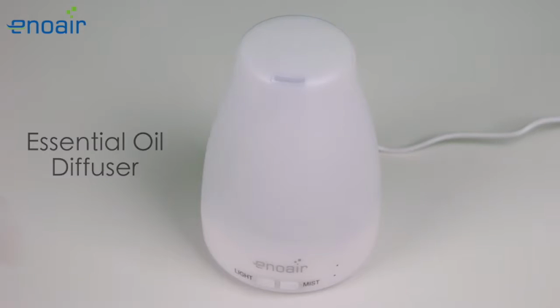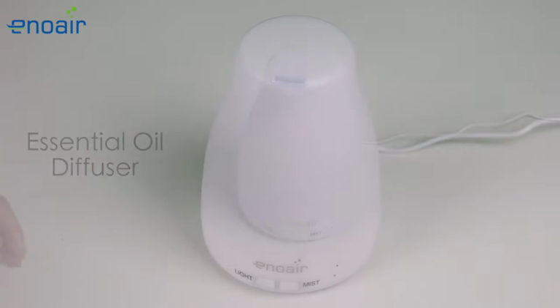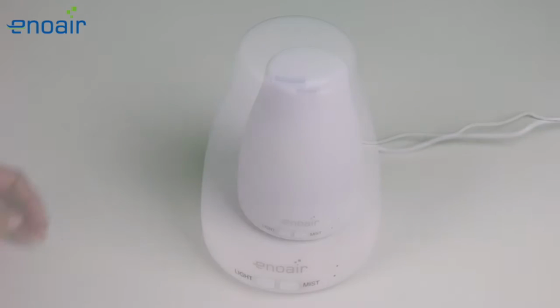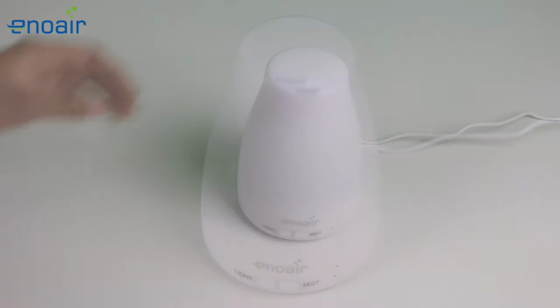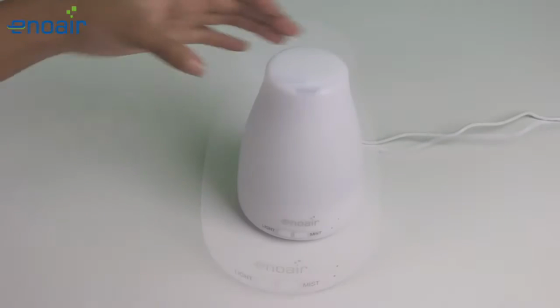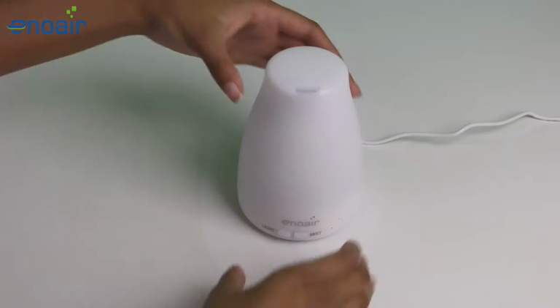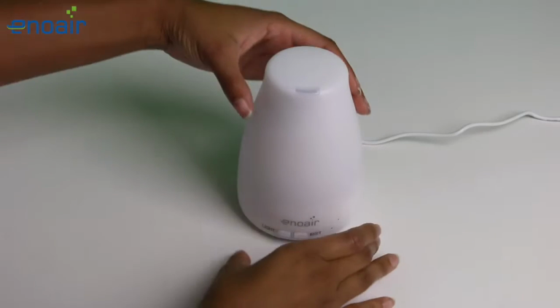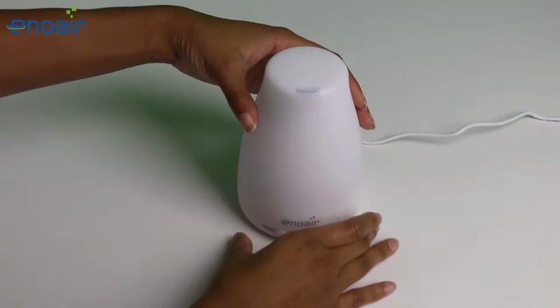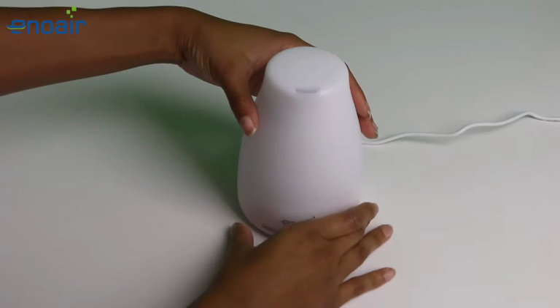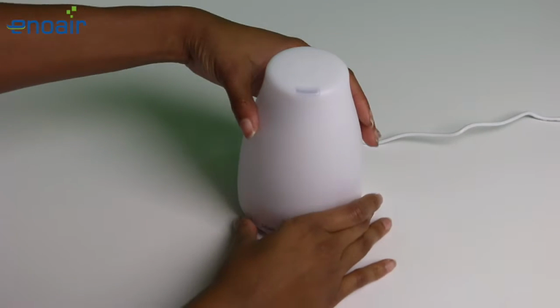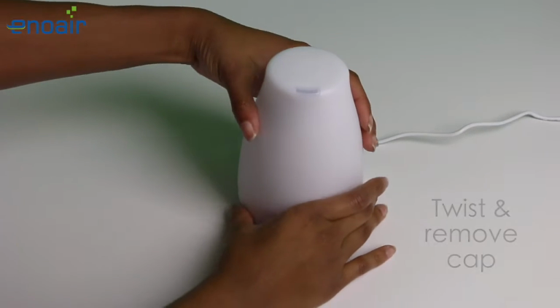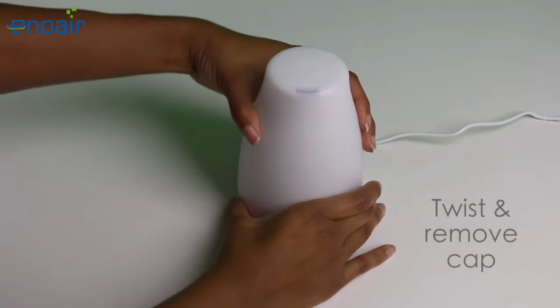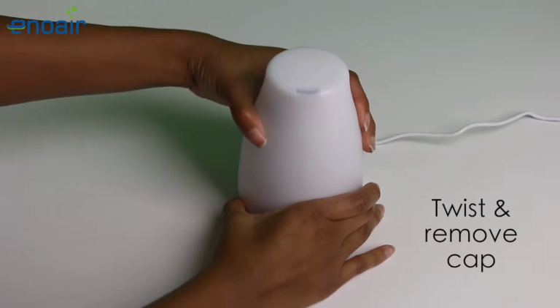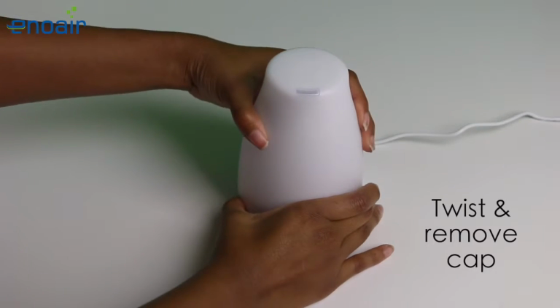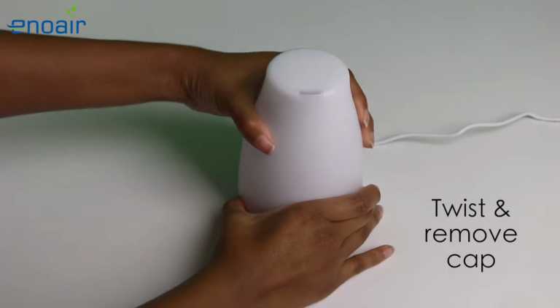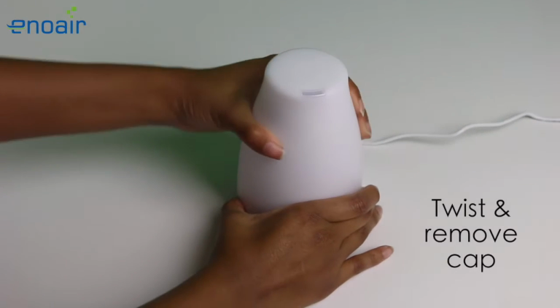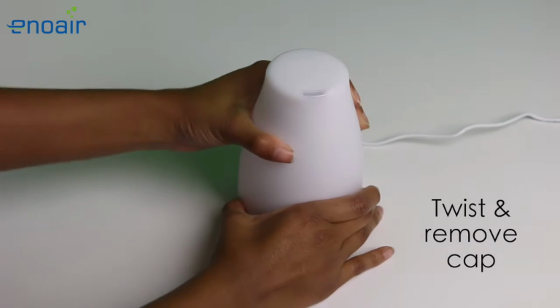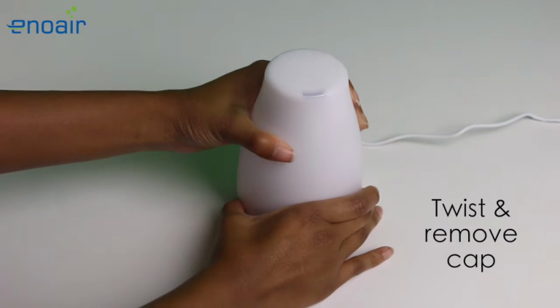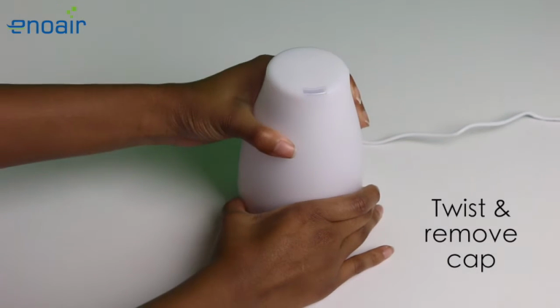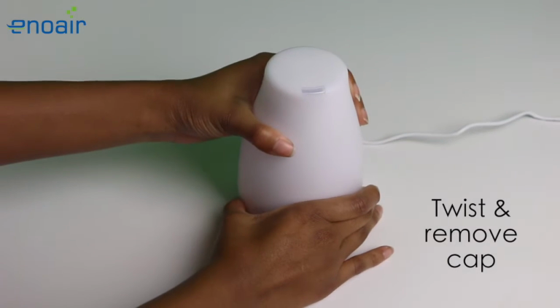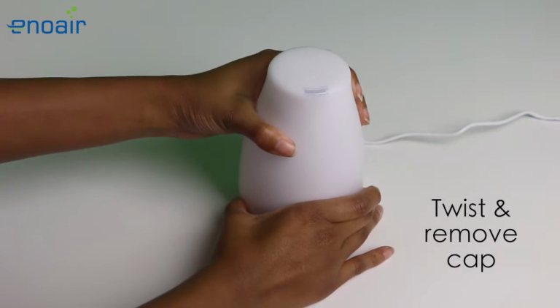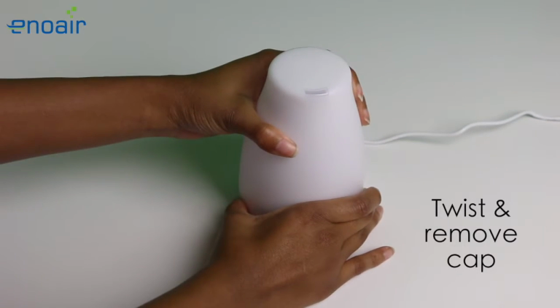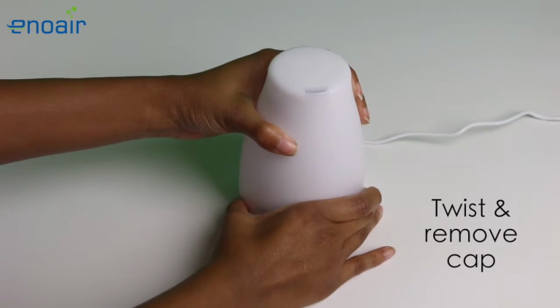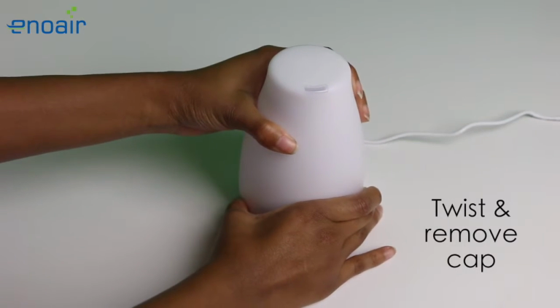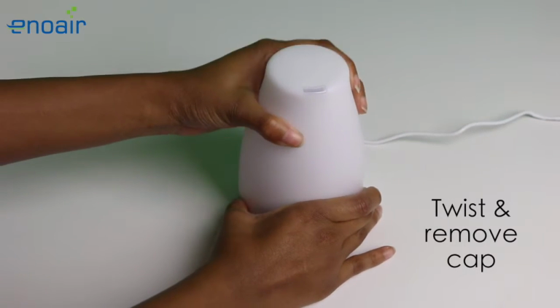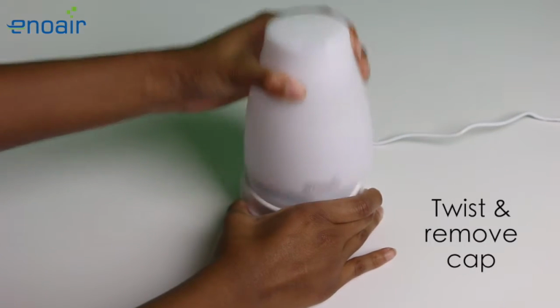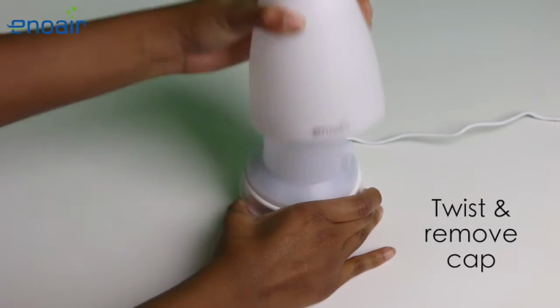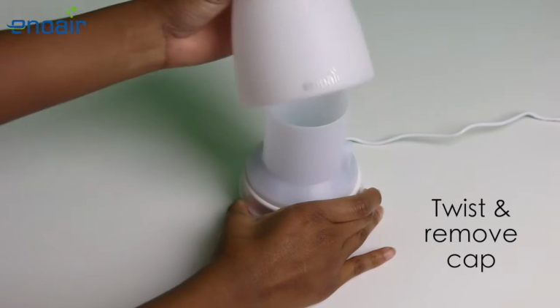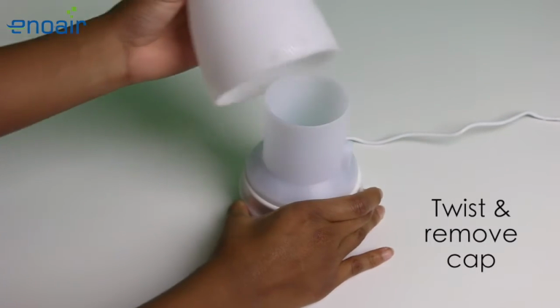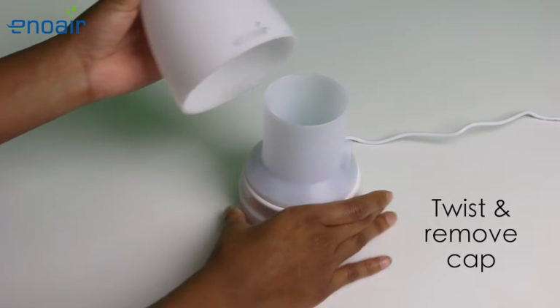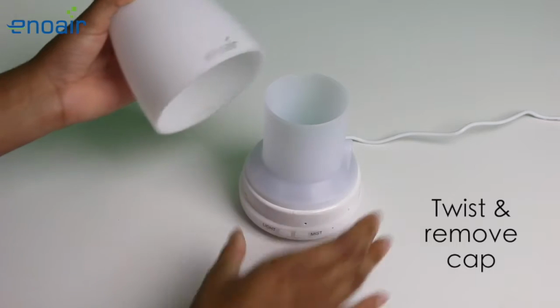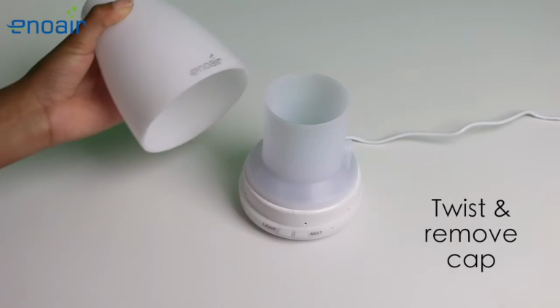To use, simply twist the top portion of the diffuser to the left and remove the cap.